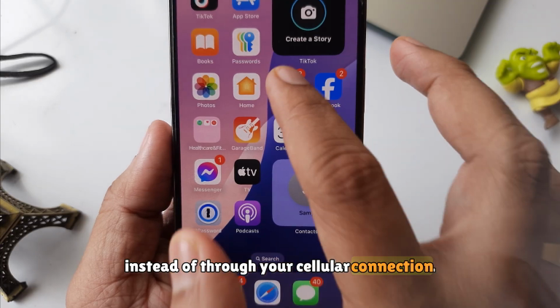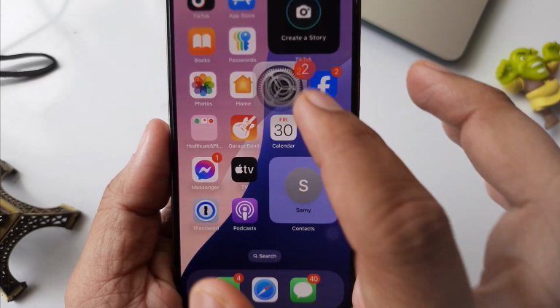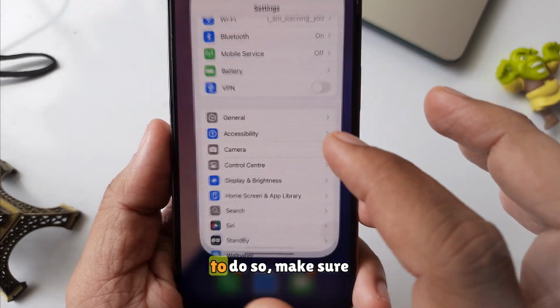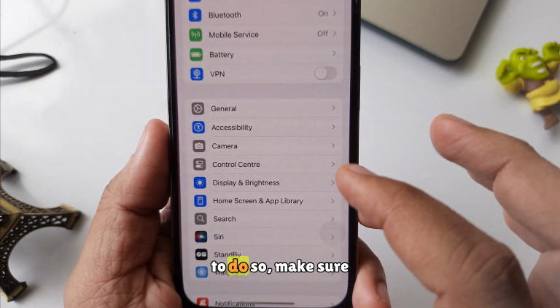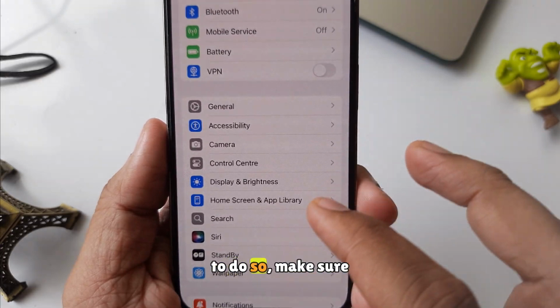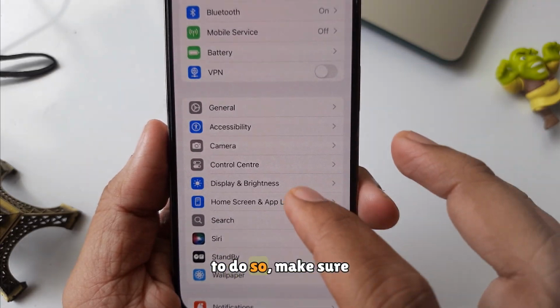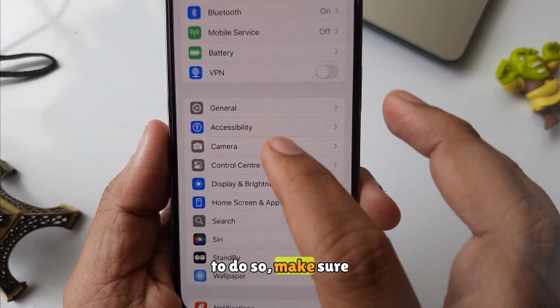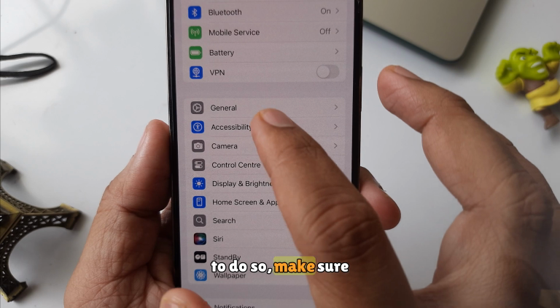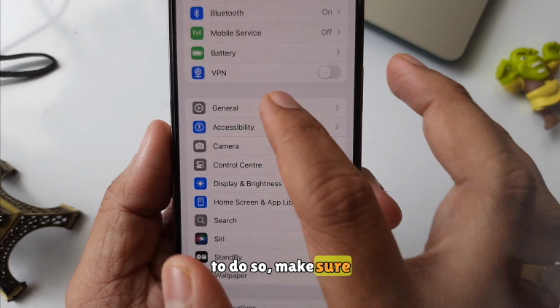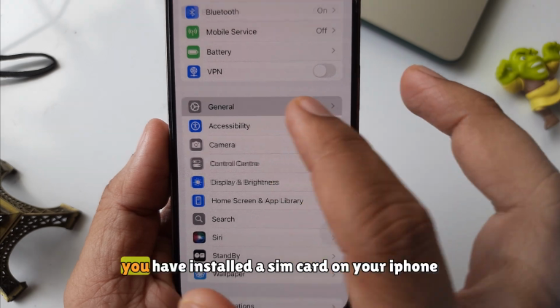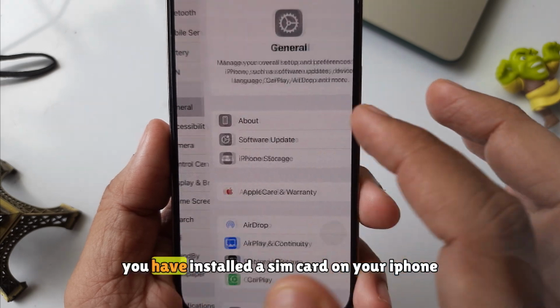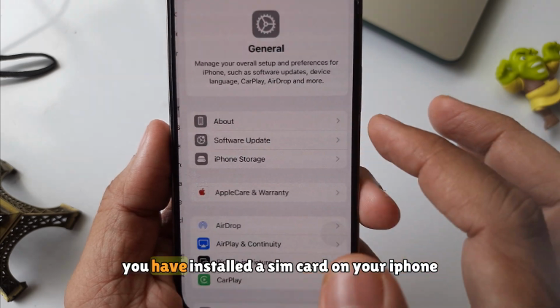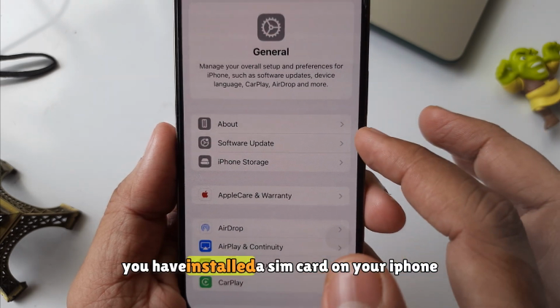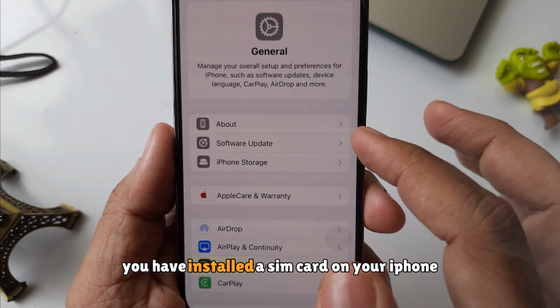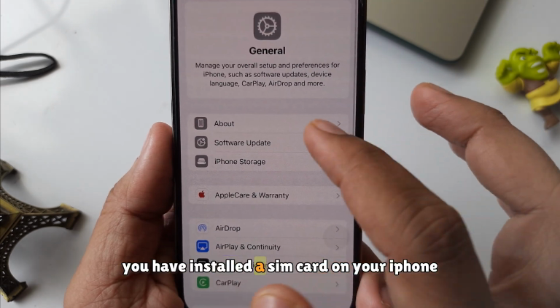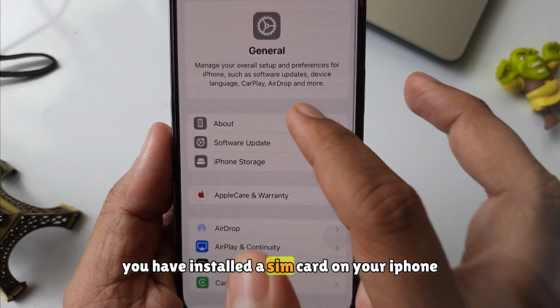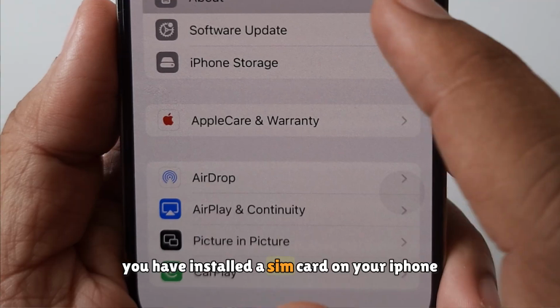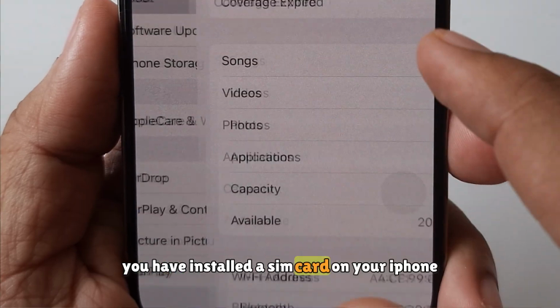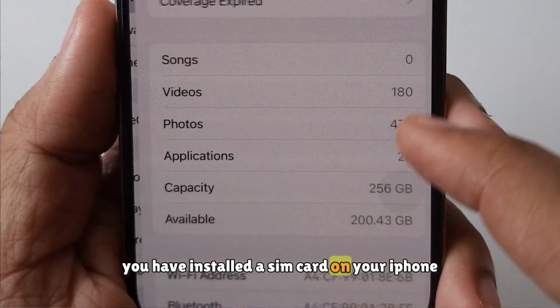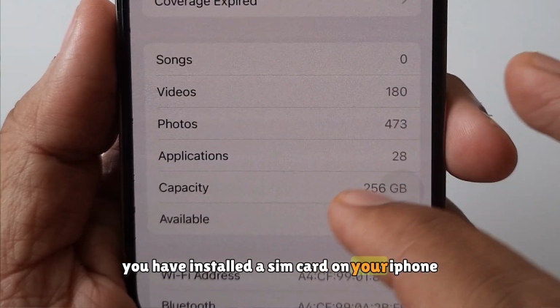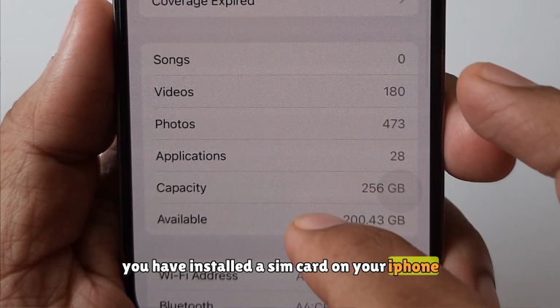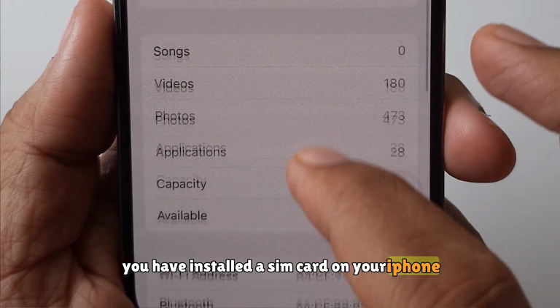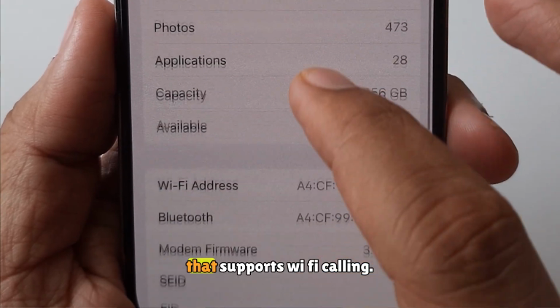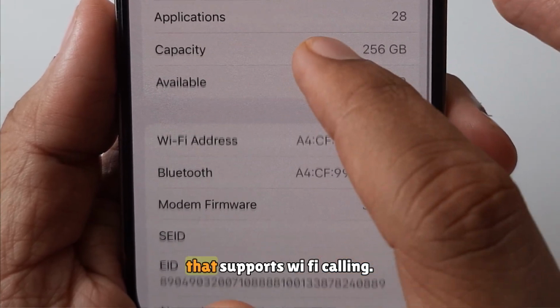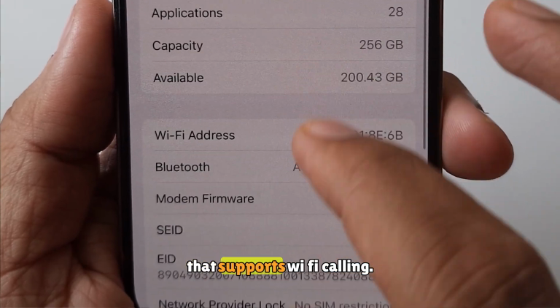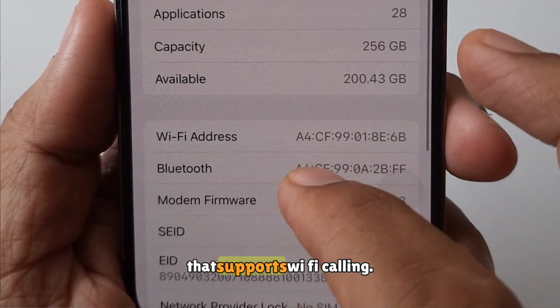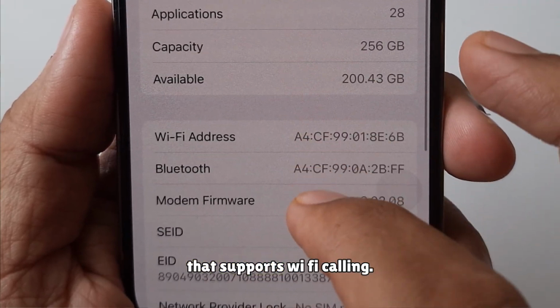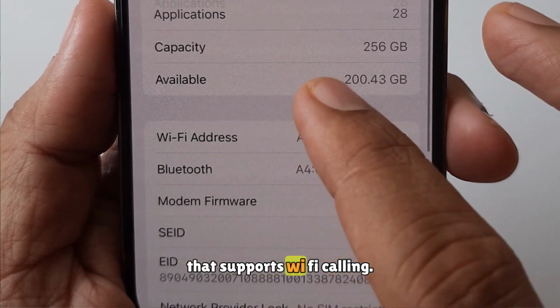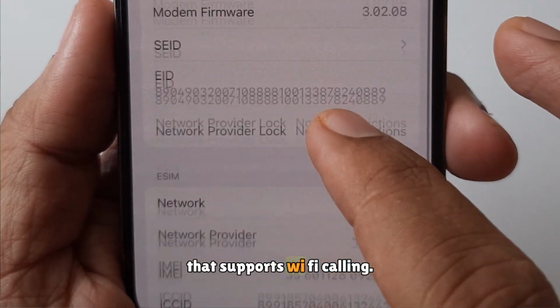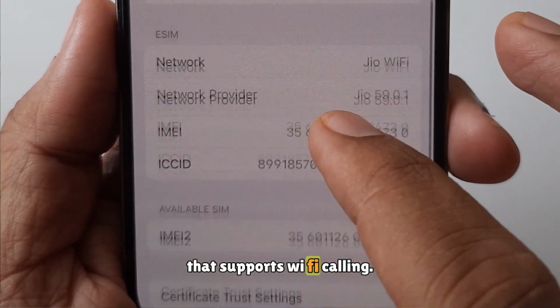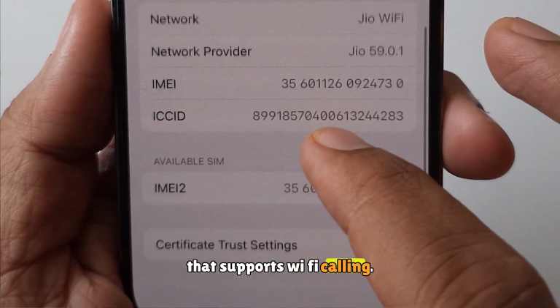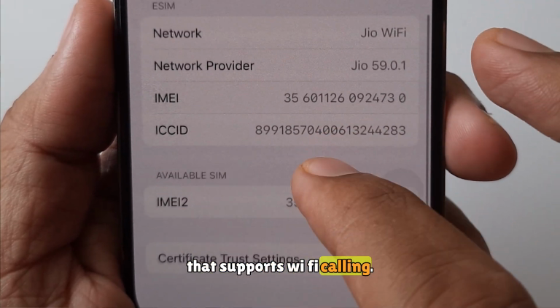To do so, make sure you have installed a SIM card on your iPhone that supports Wi-Fi calling.